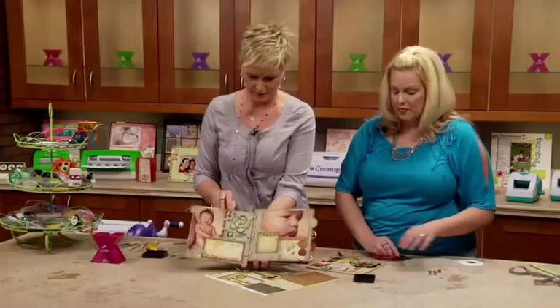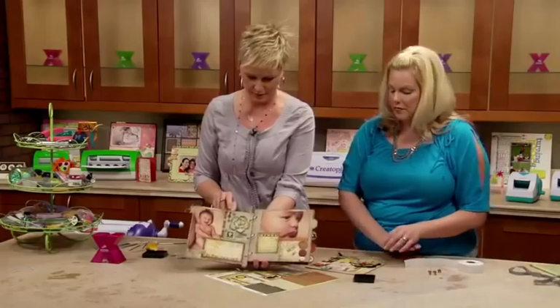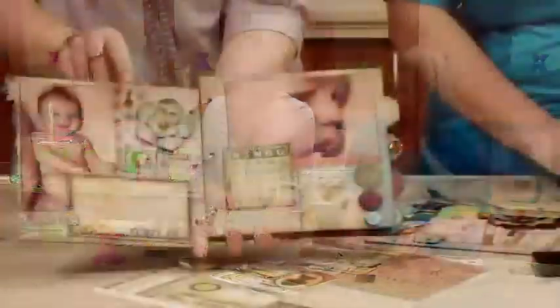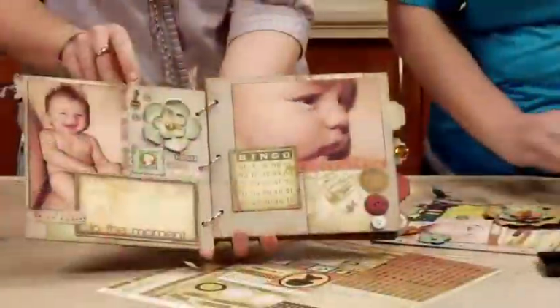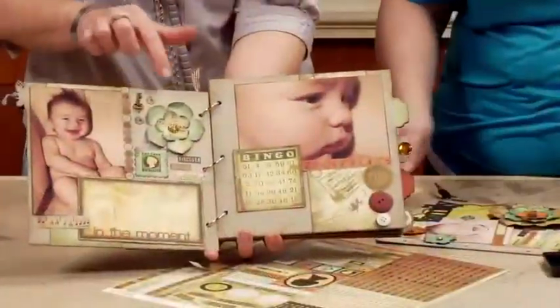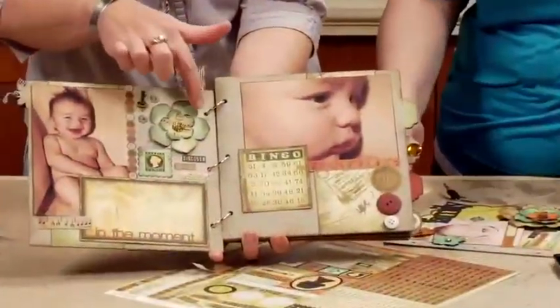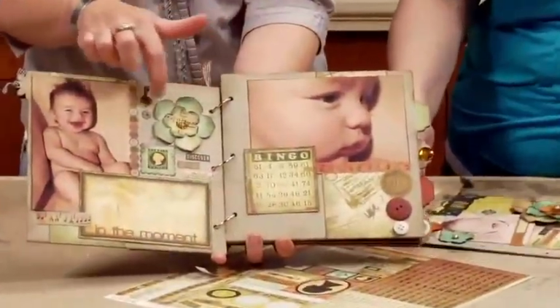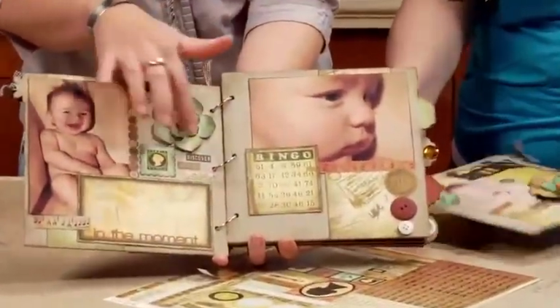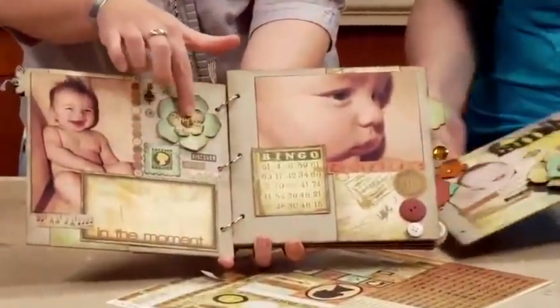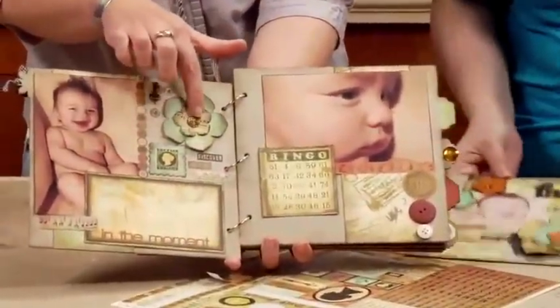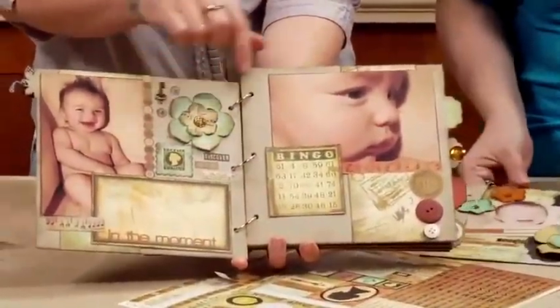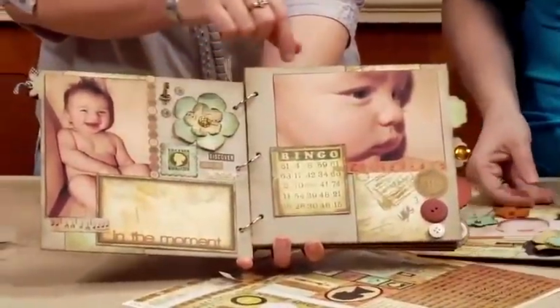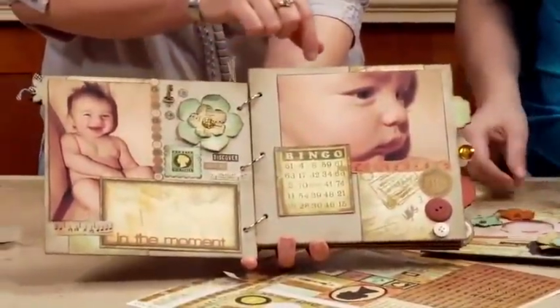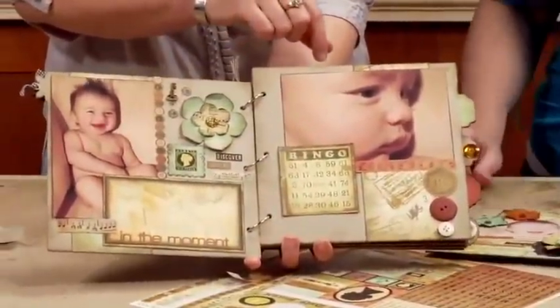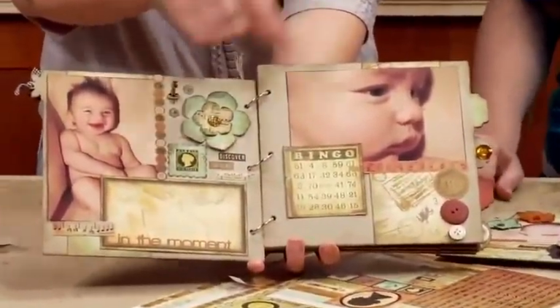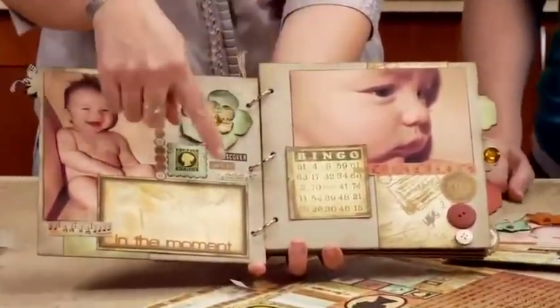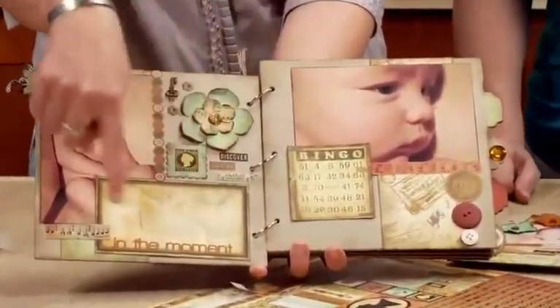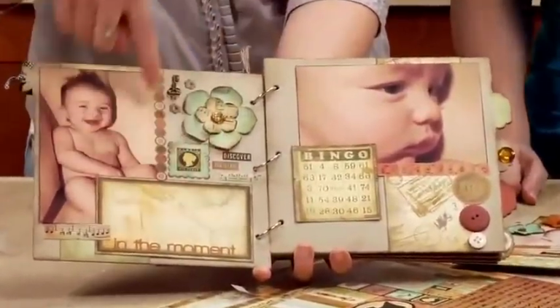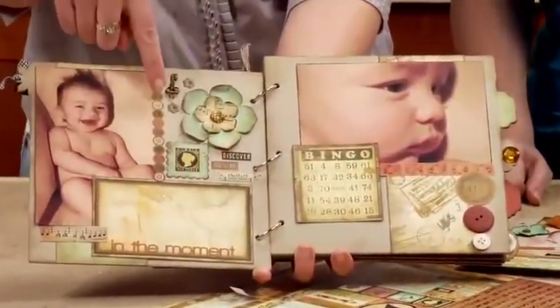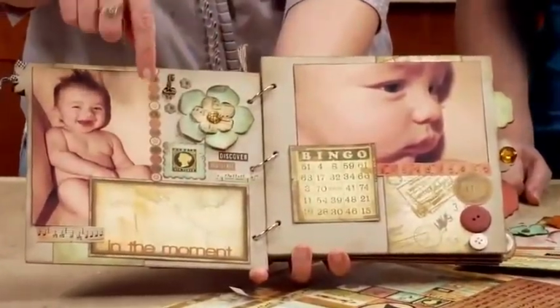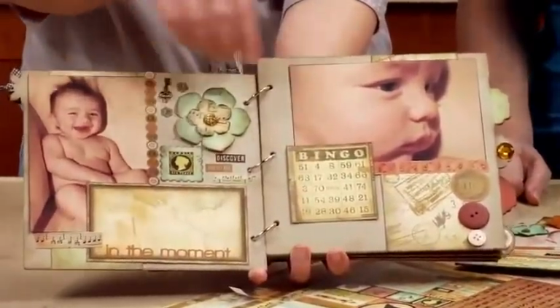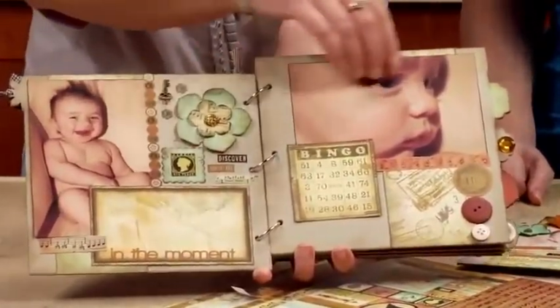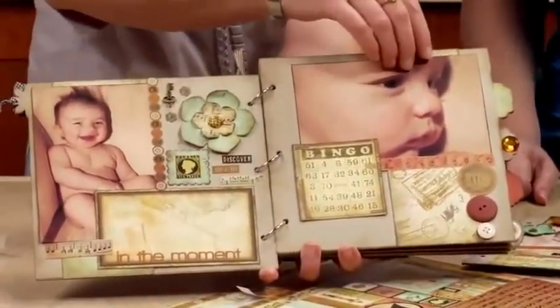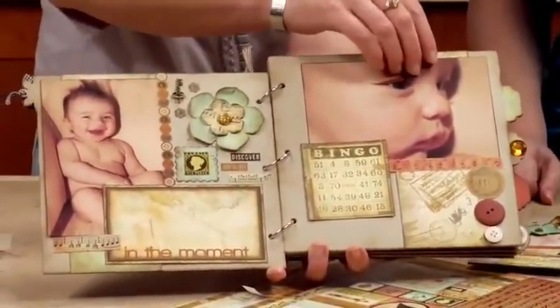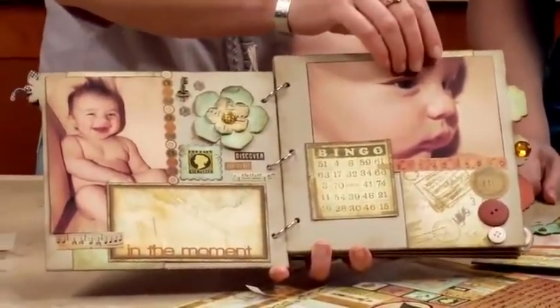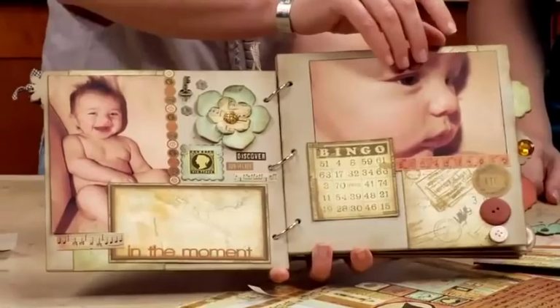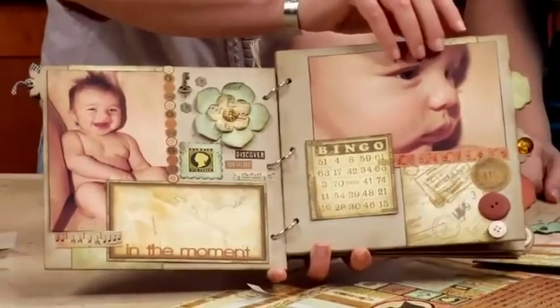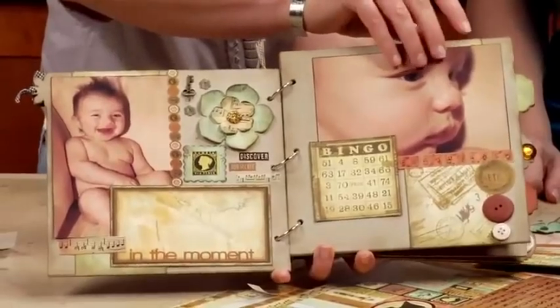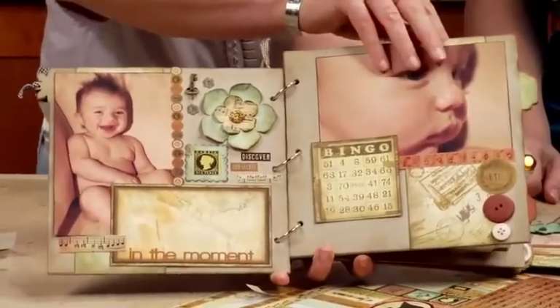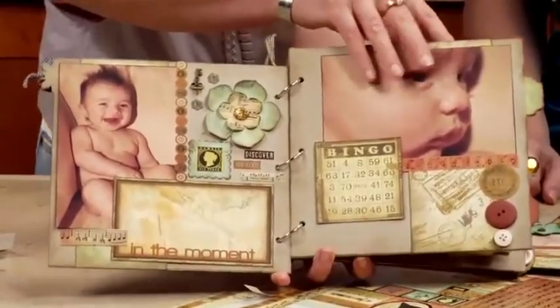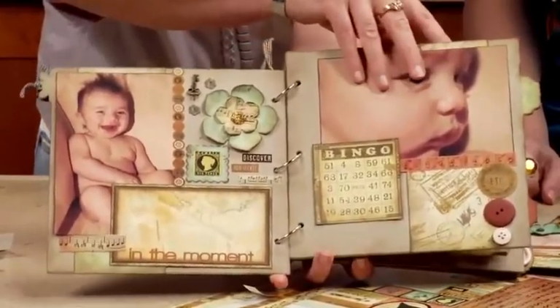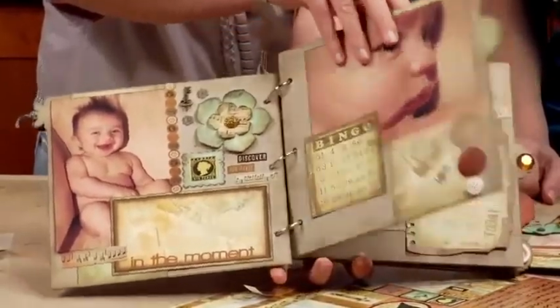No thinking required. You can just pick and choose and make it pretty. Done and done.